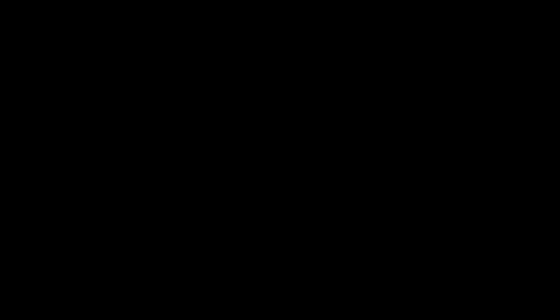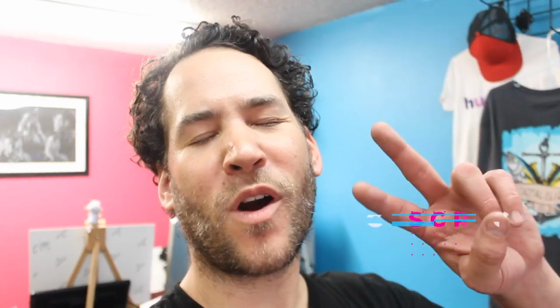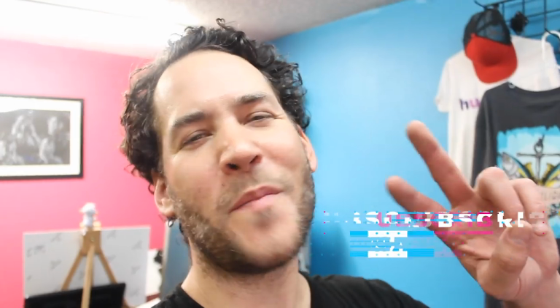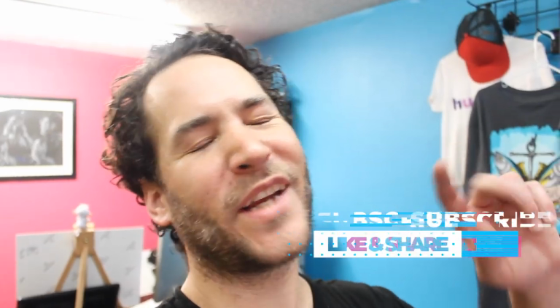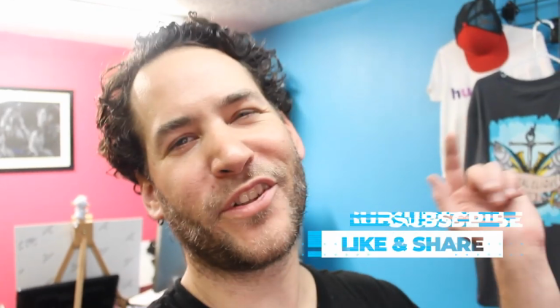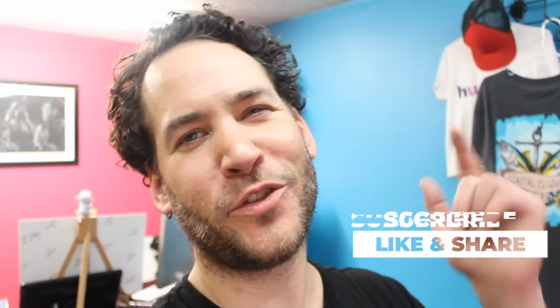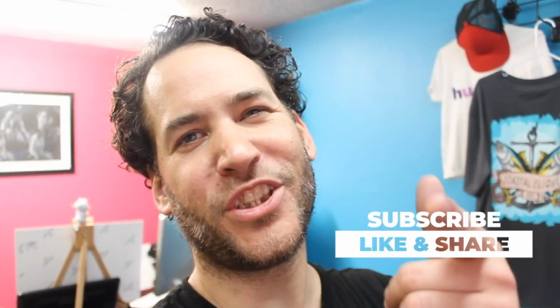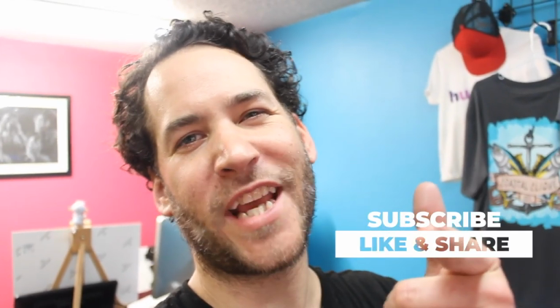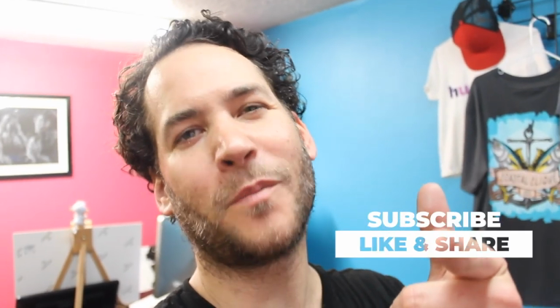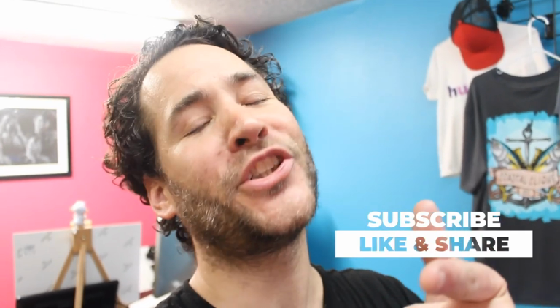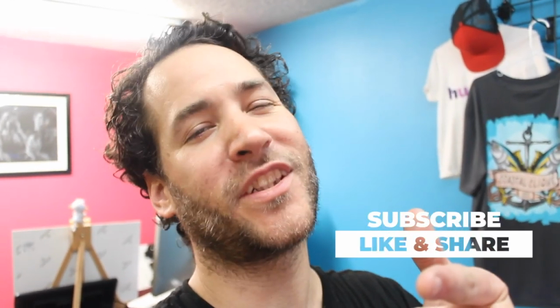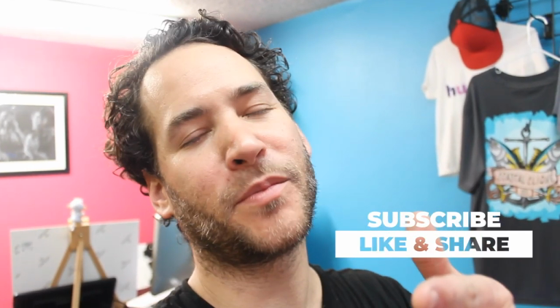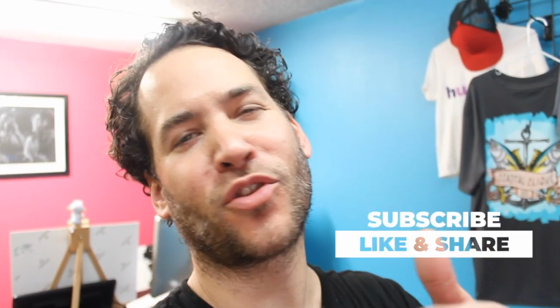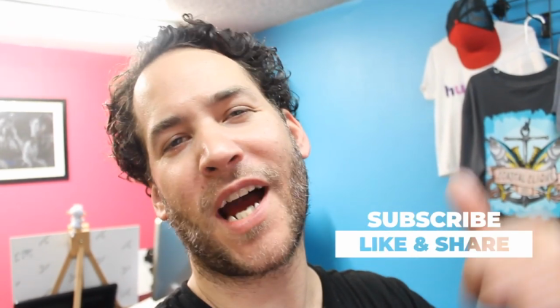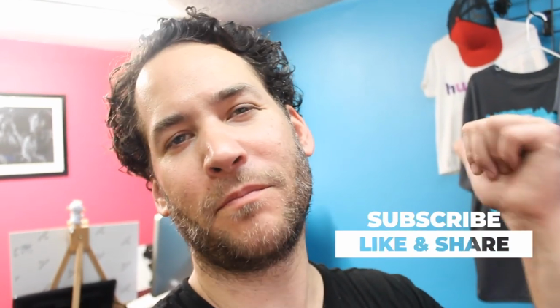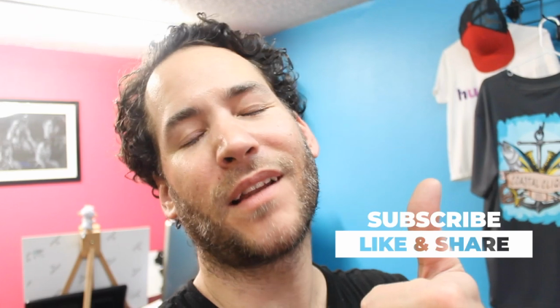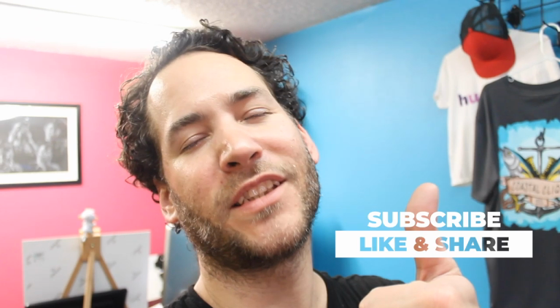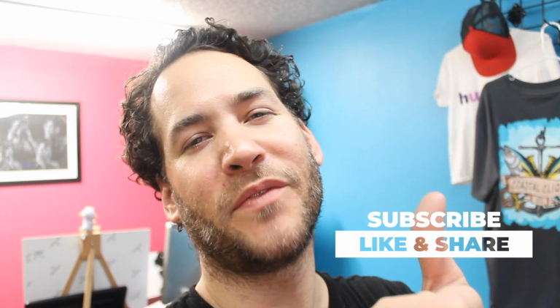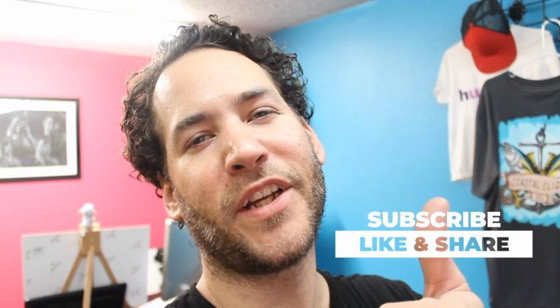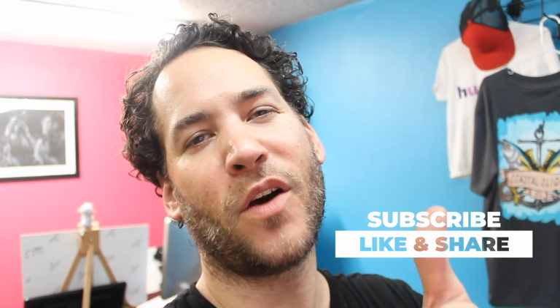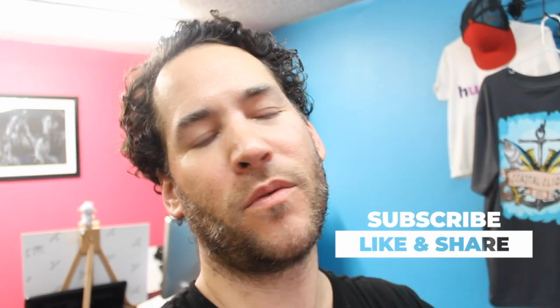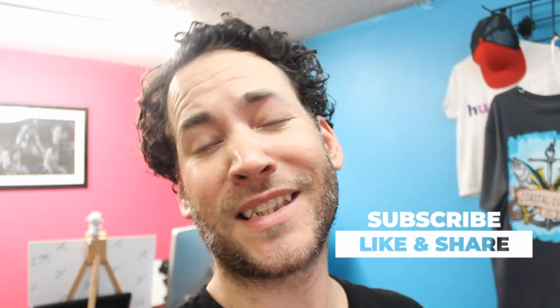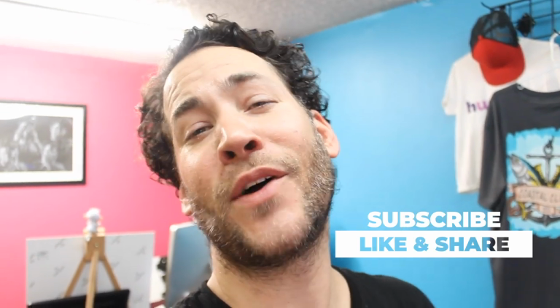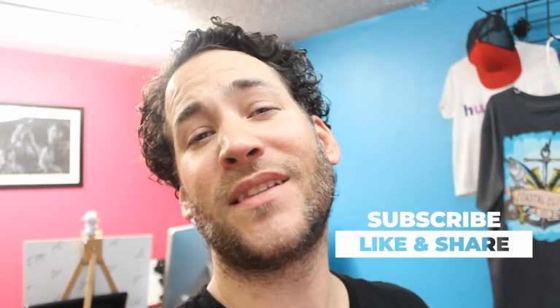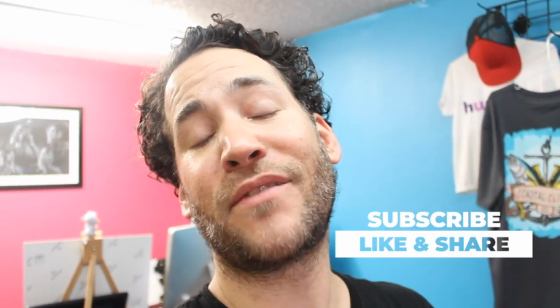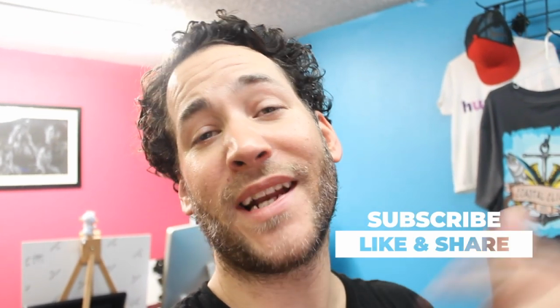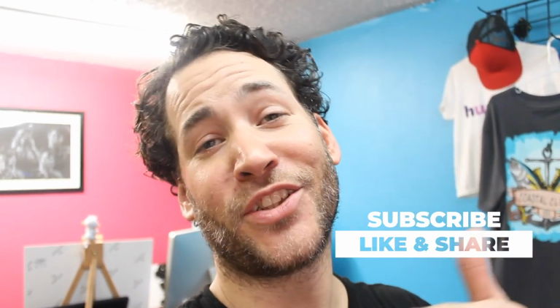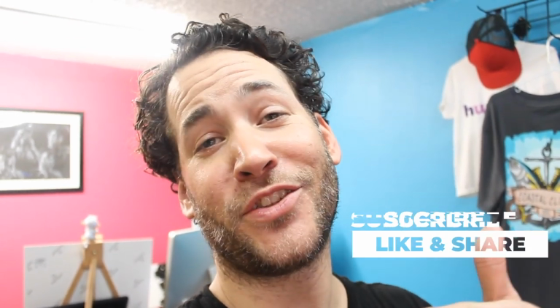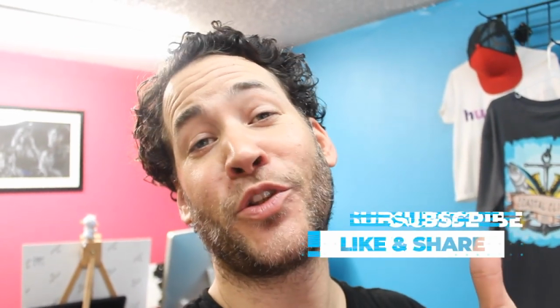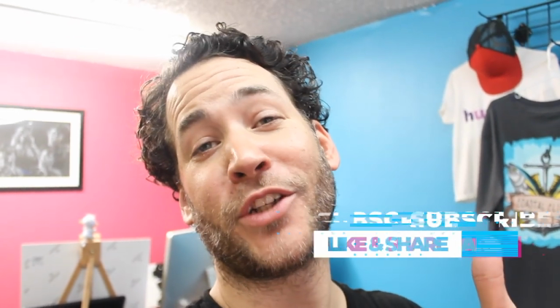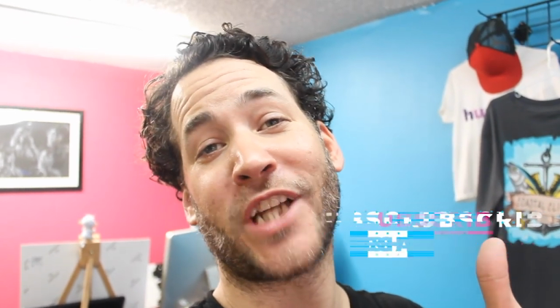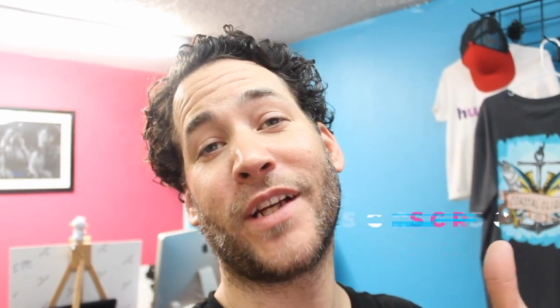Welcome back. If you're new to the channel, be sure to subscribe and like this video. Let's go ahead and dive right into this tutorial, shall we?